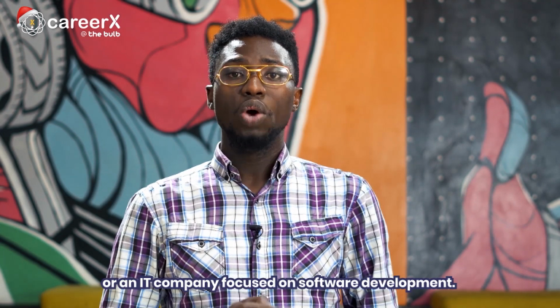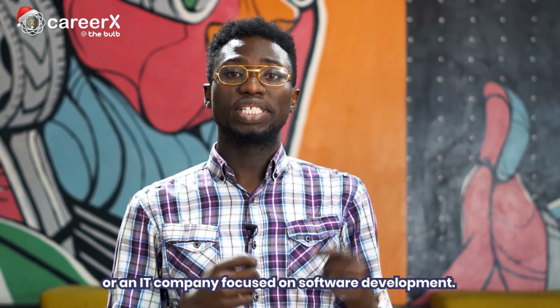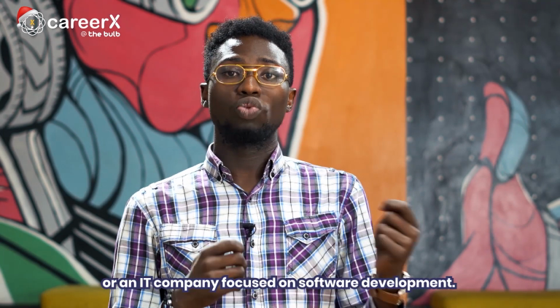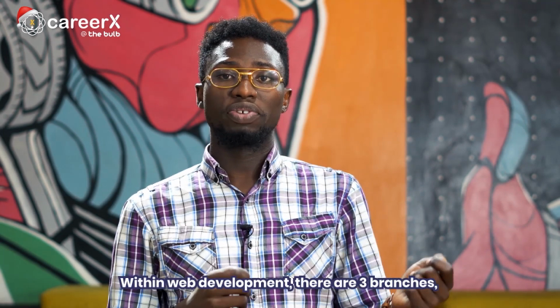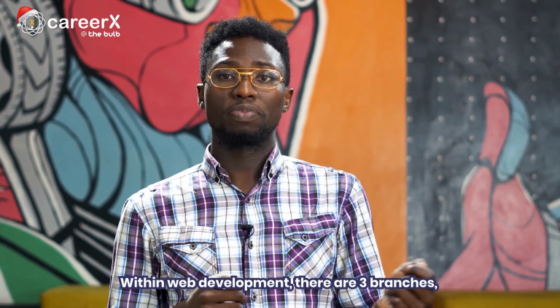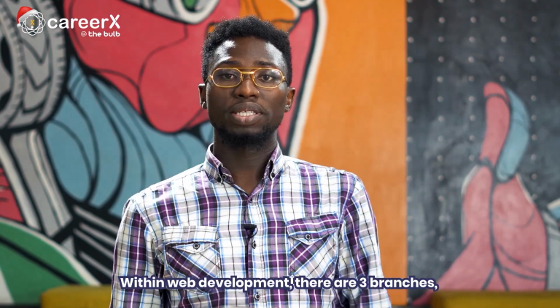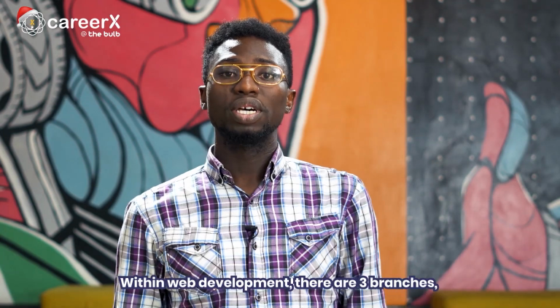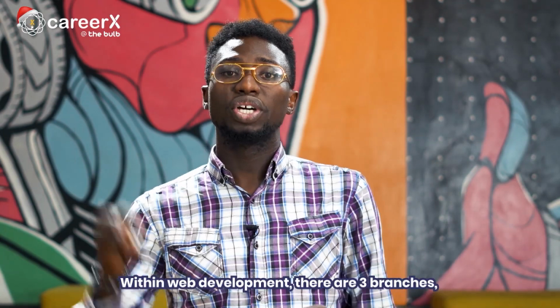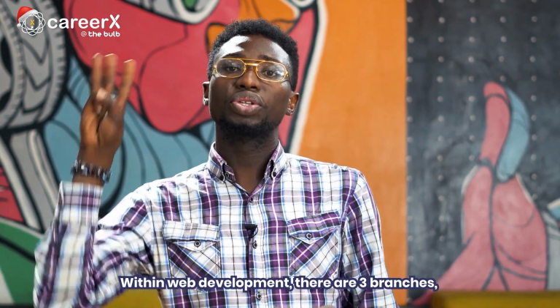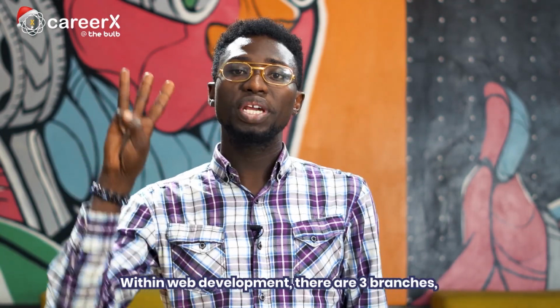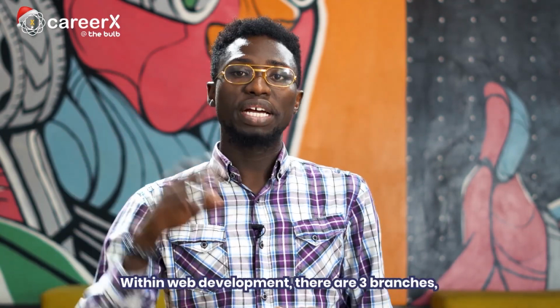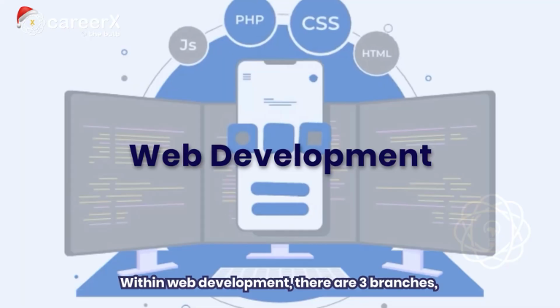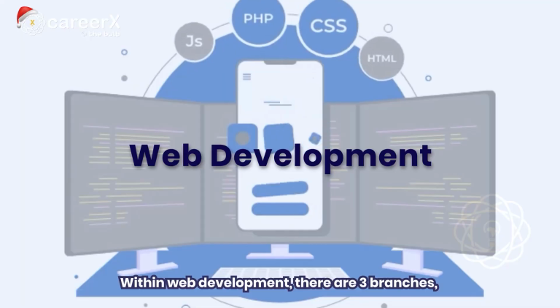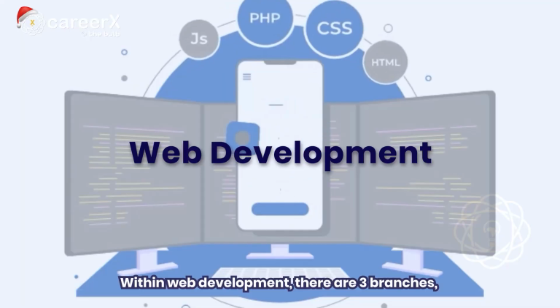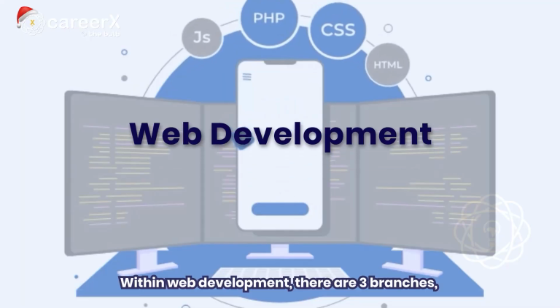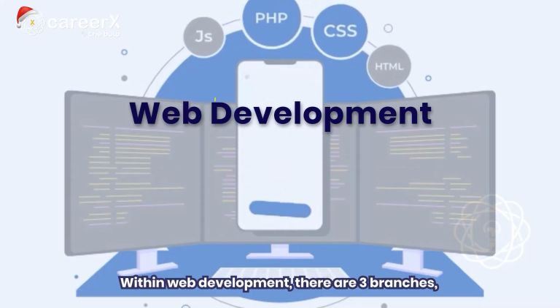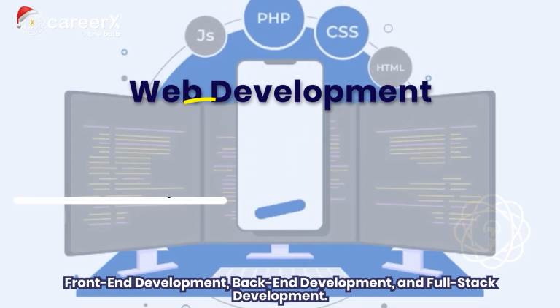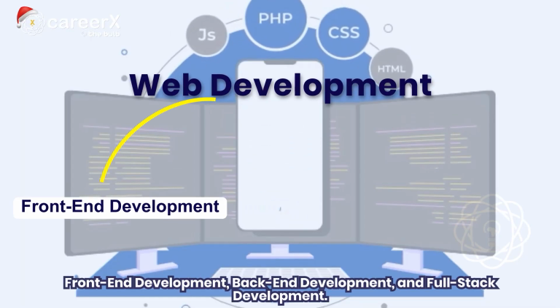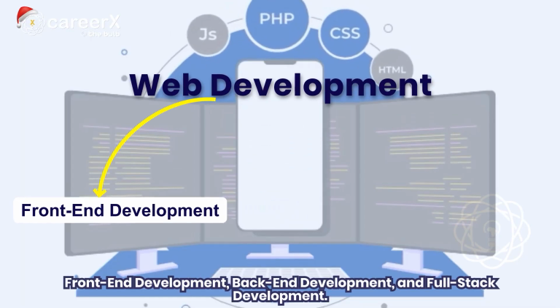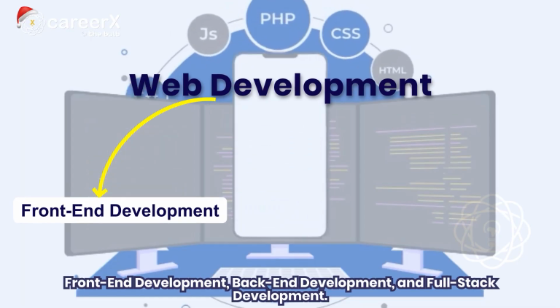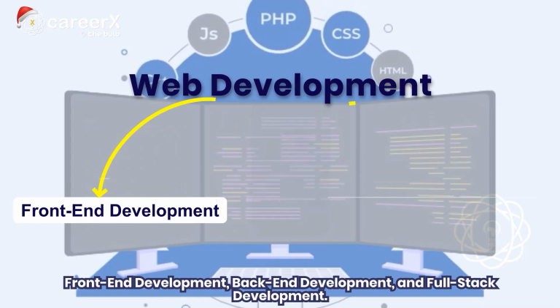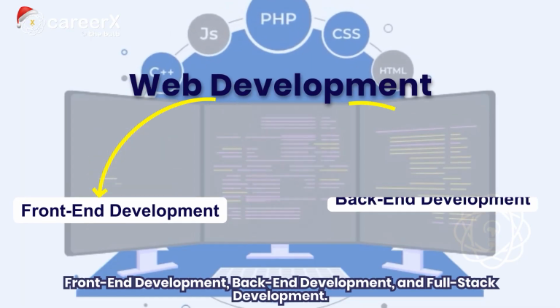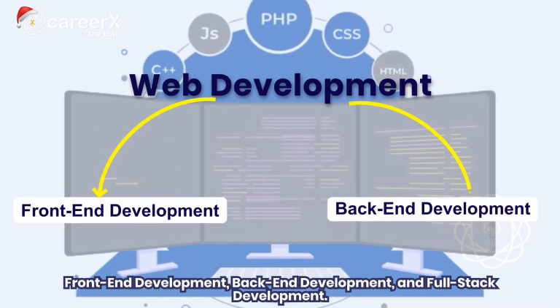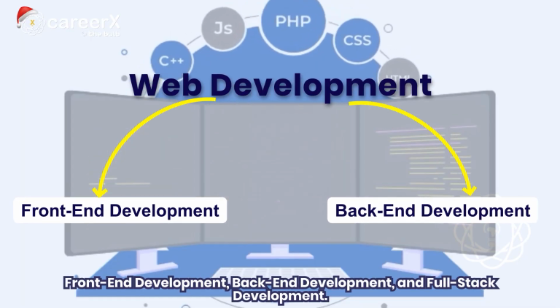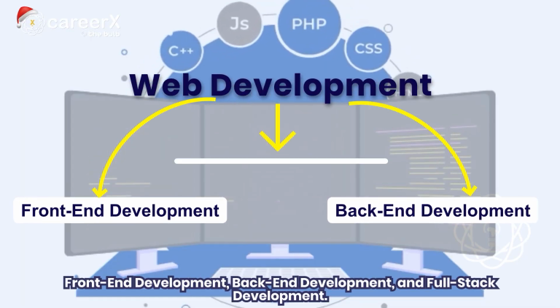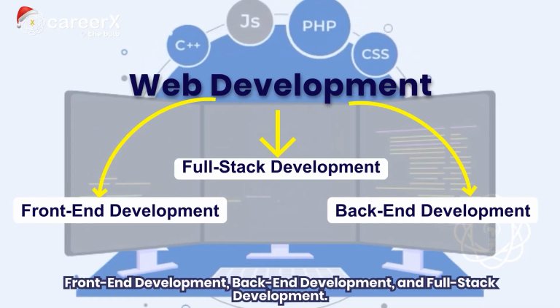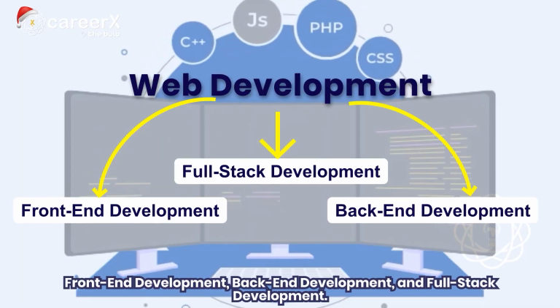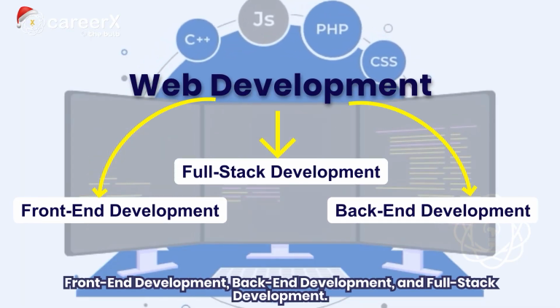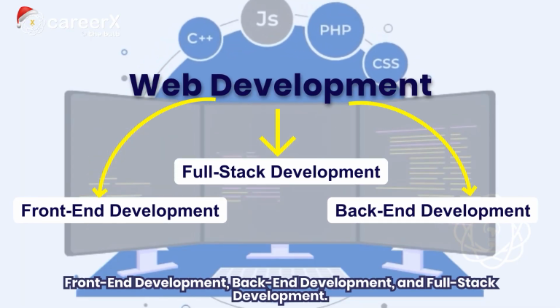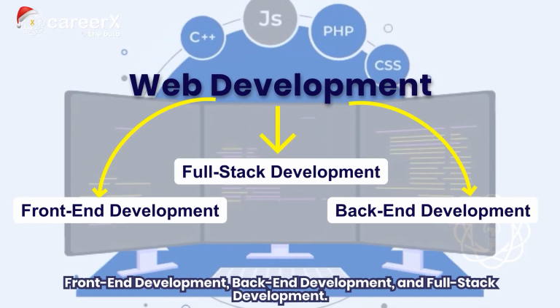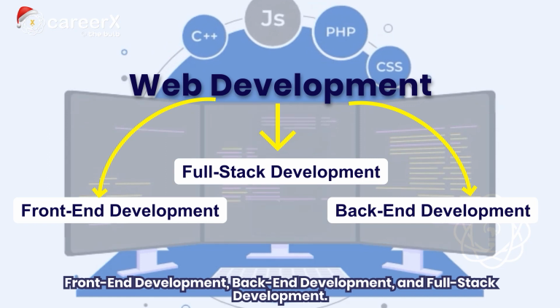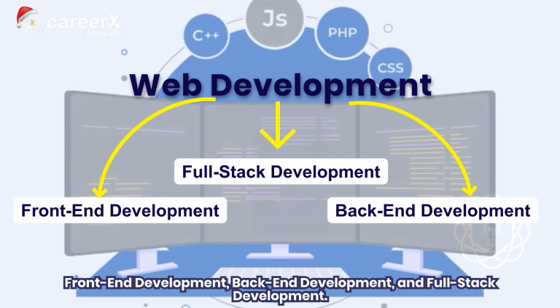They may work as an in-house developer for a large marketing agency or an IT company focused on software development. Within web development, there are three branches: front-end development, back-end development, and full-stack development.